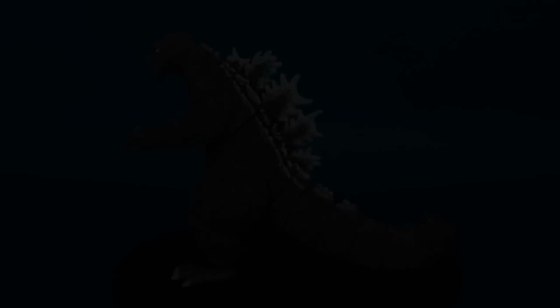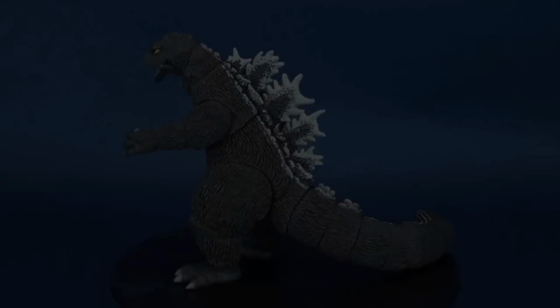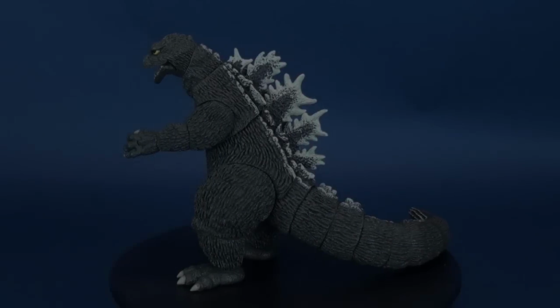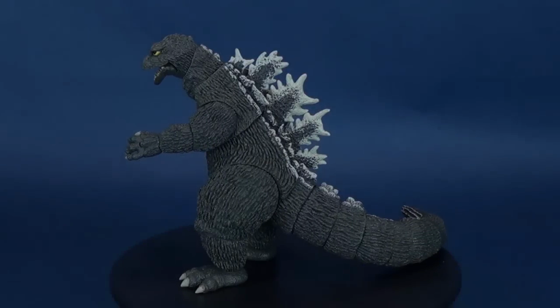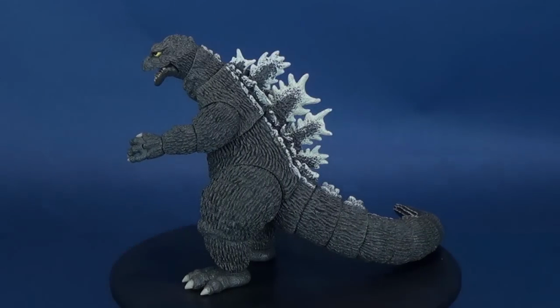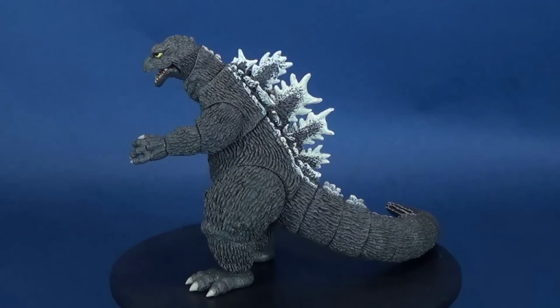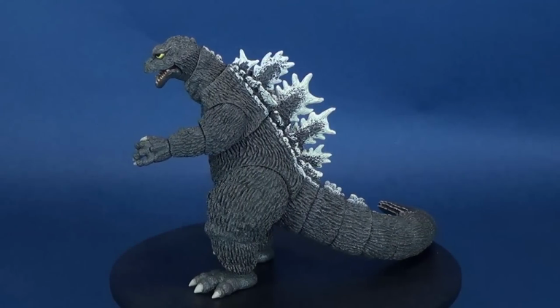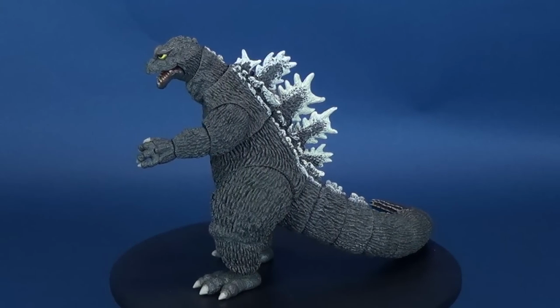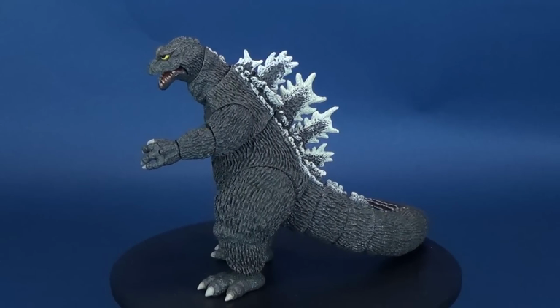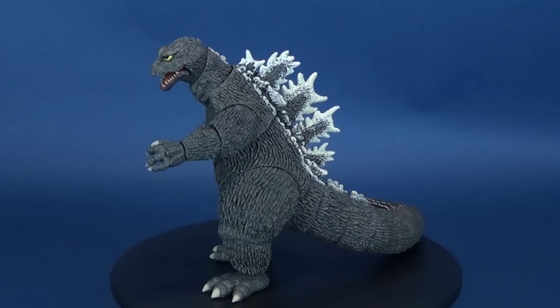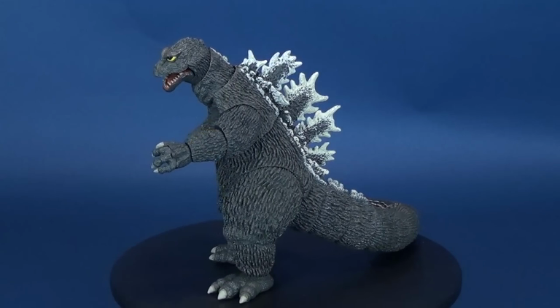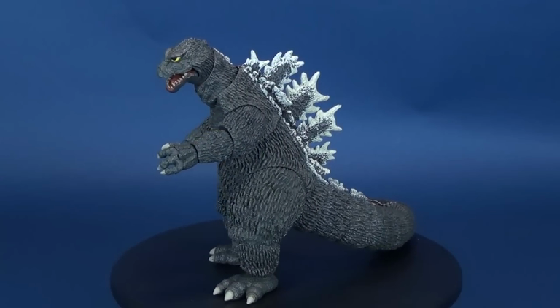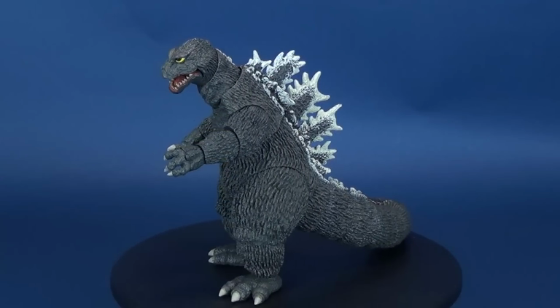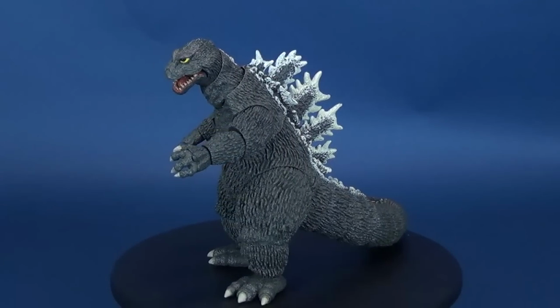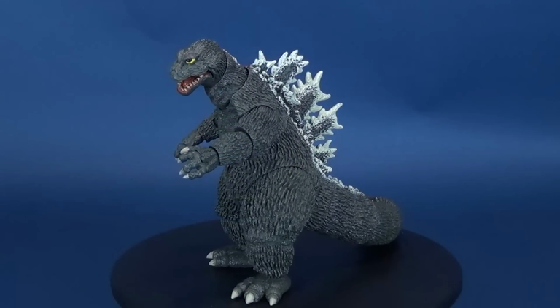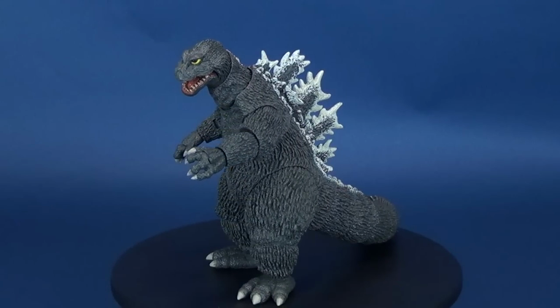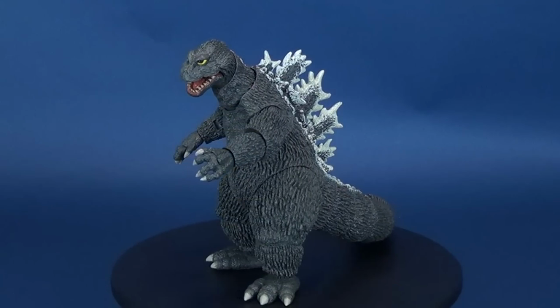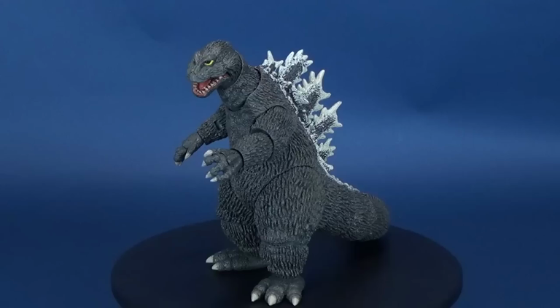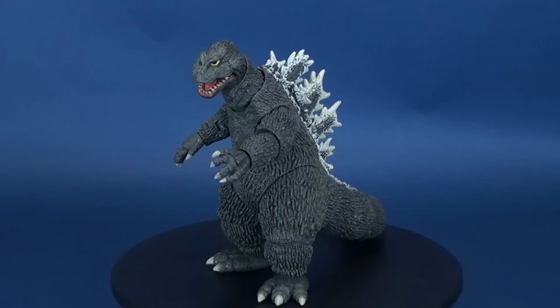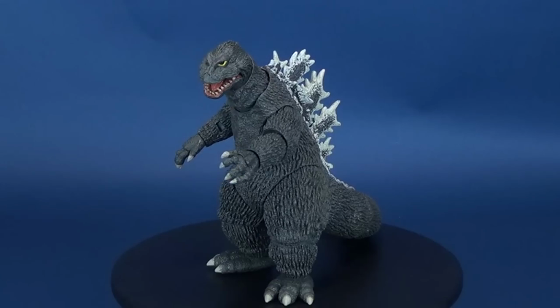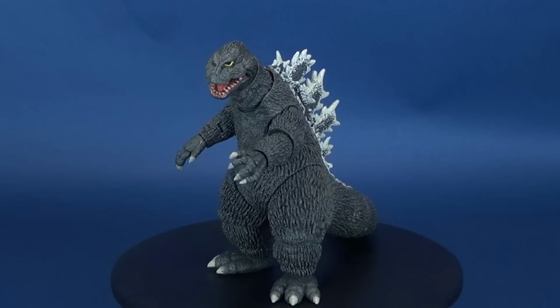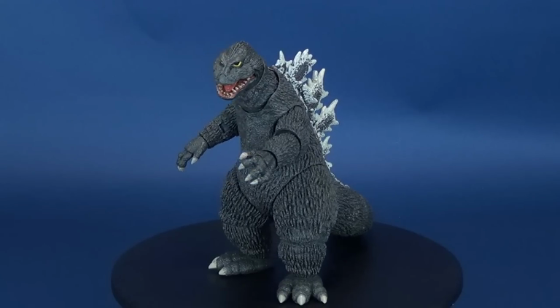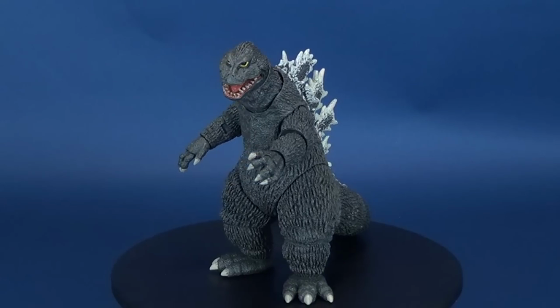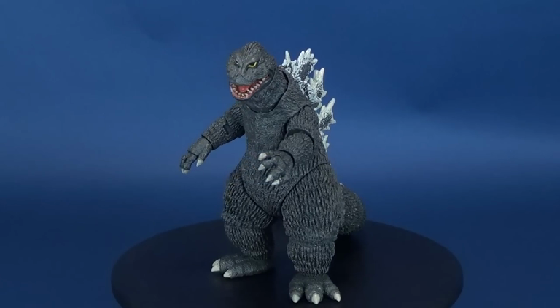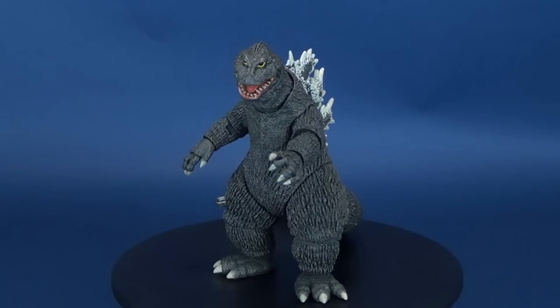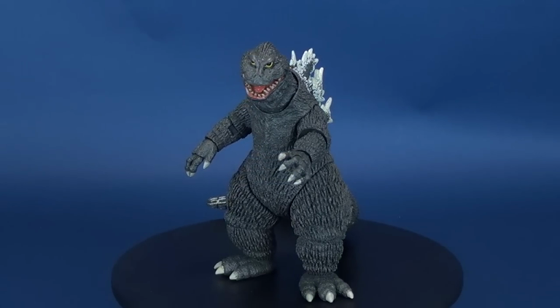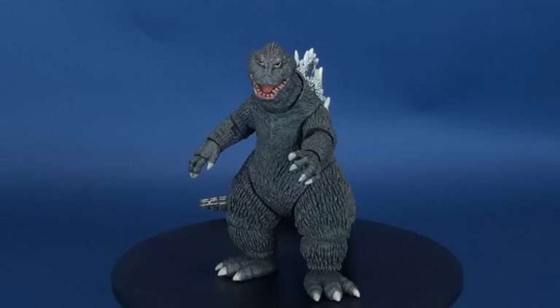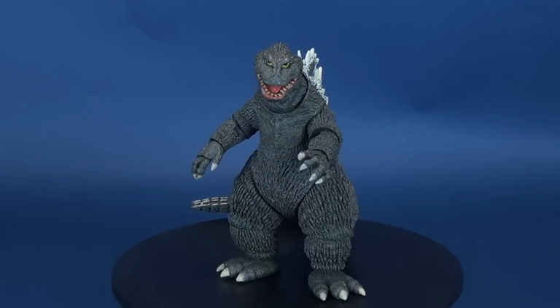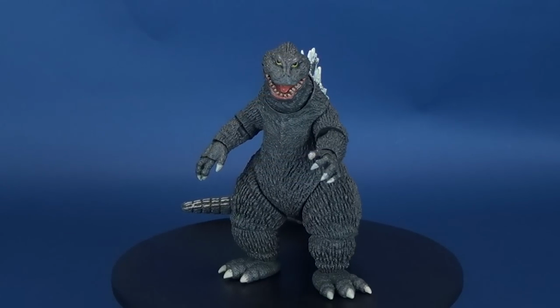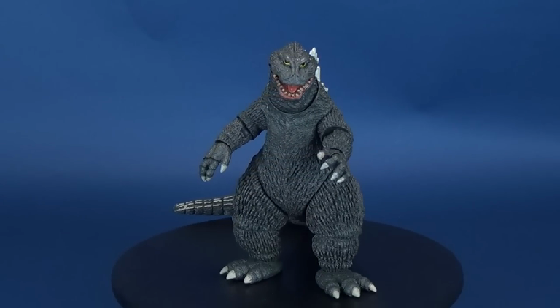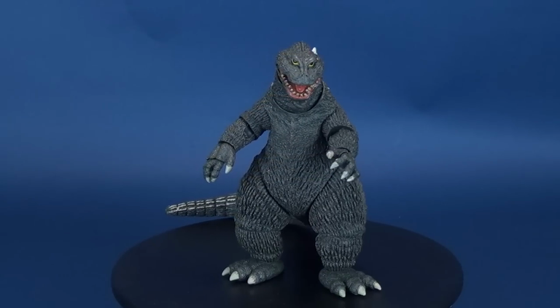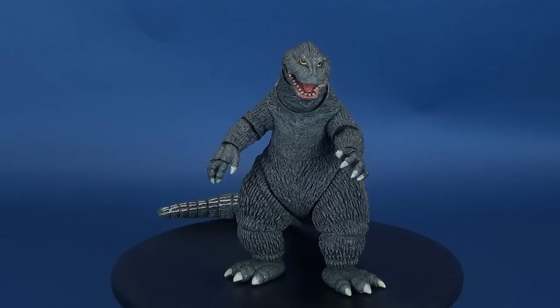The battle of the century begins. Here's your look at the new NECA toys, King Kong vs. Godzilla.